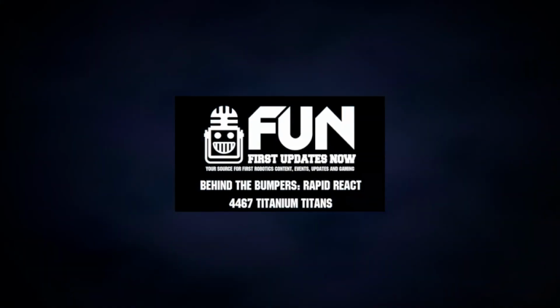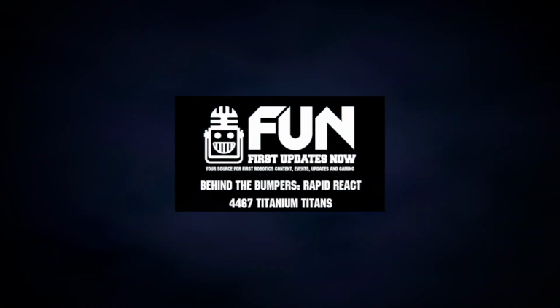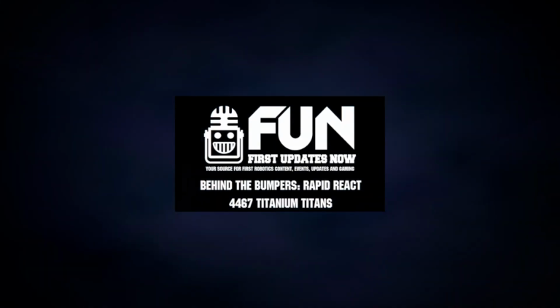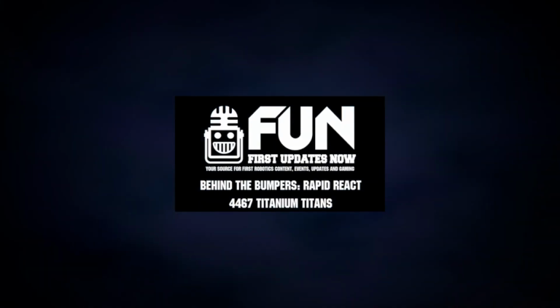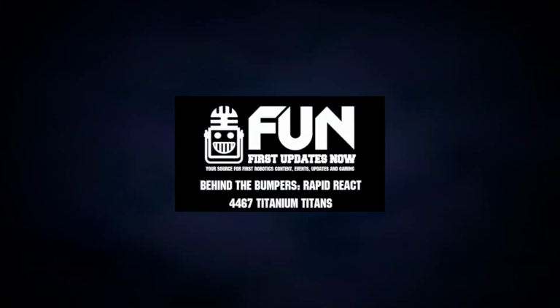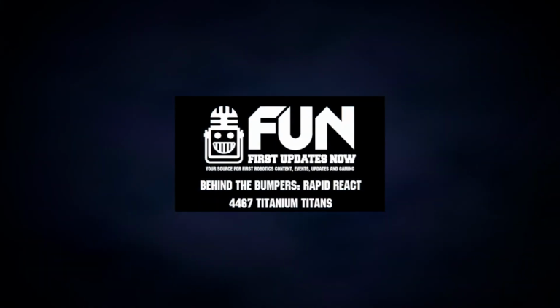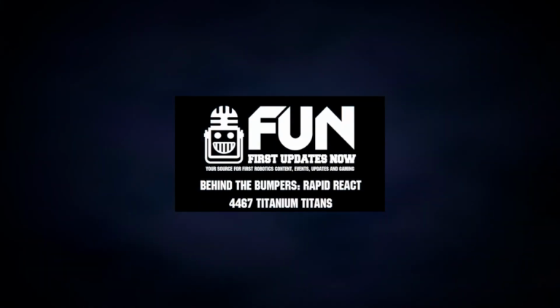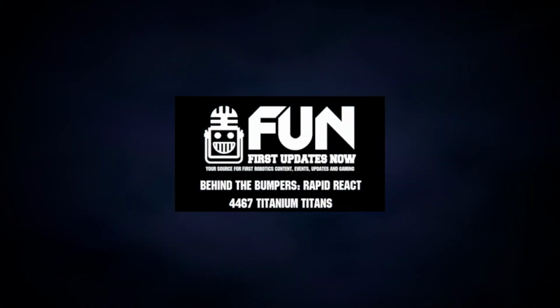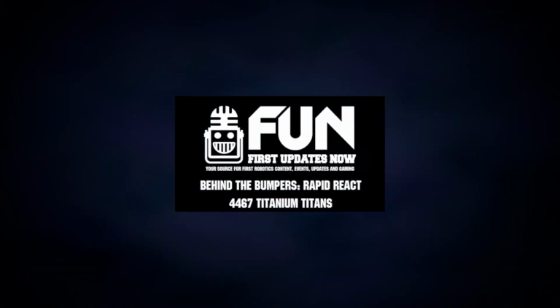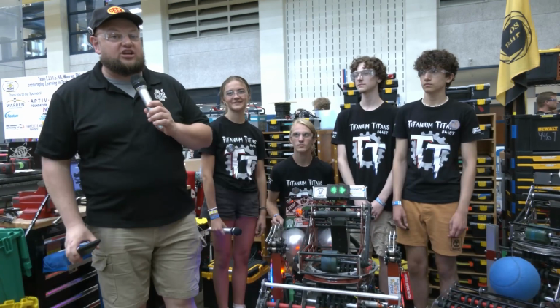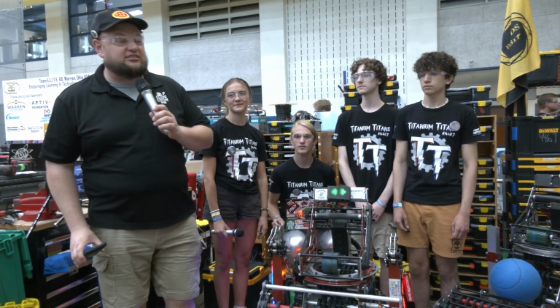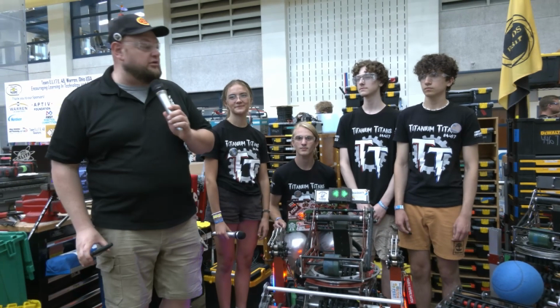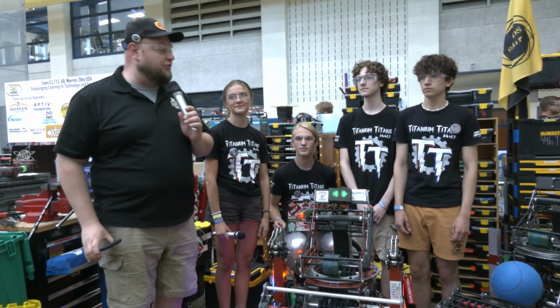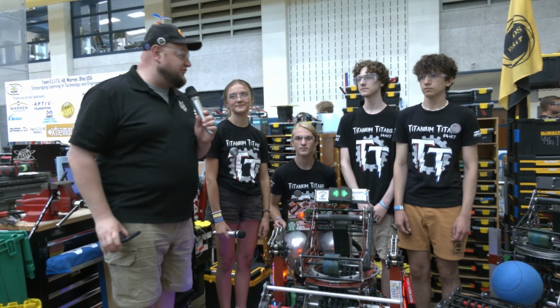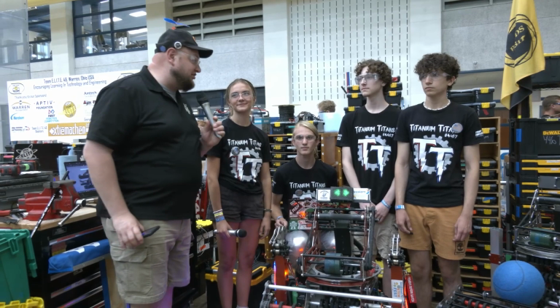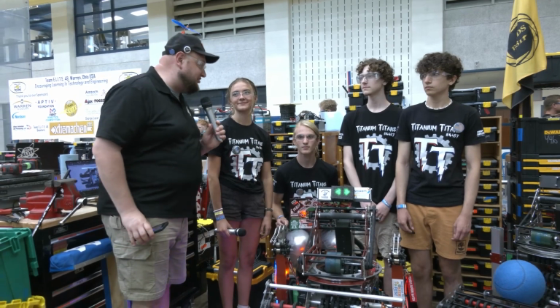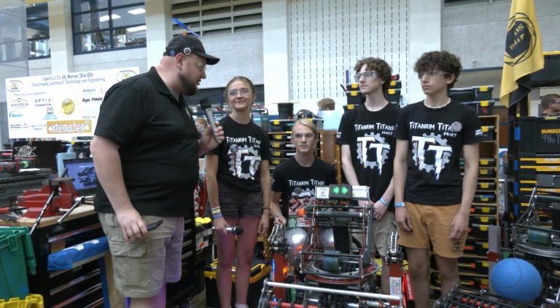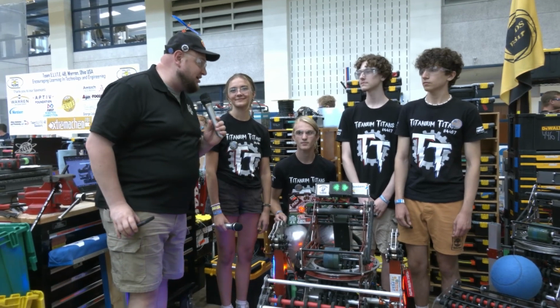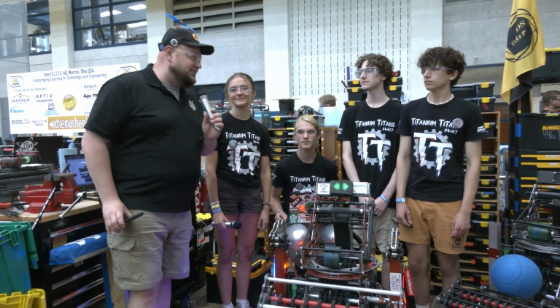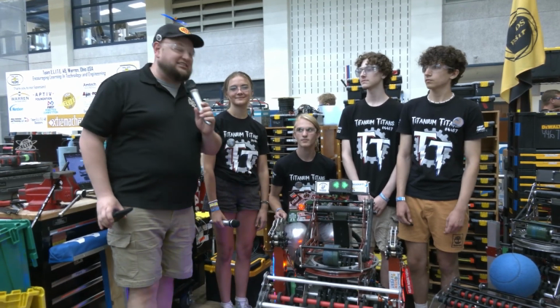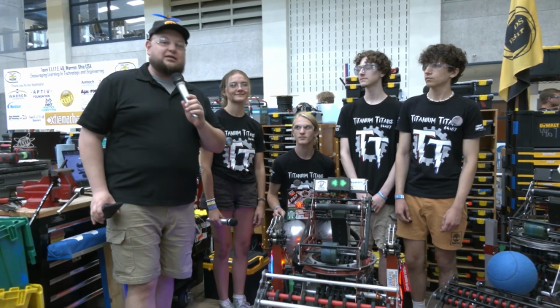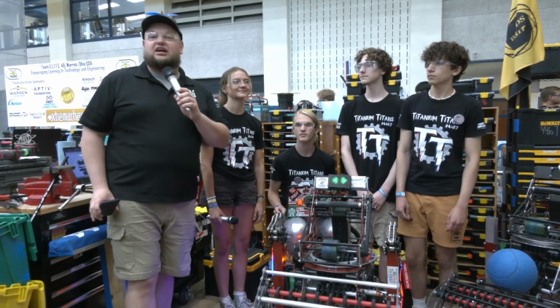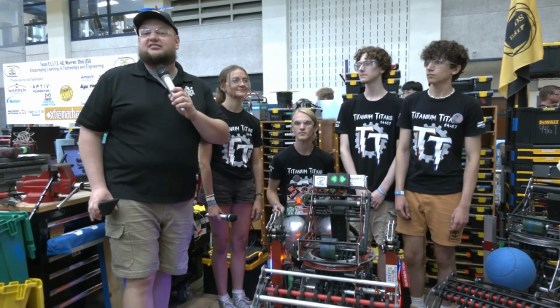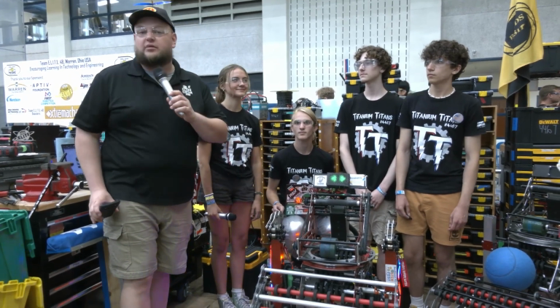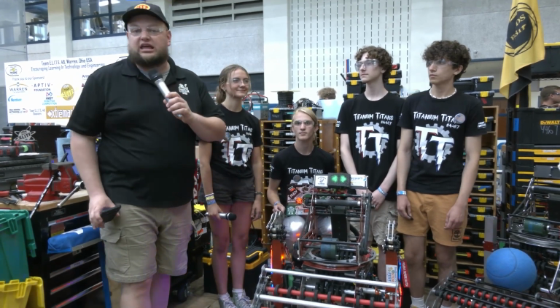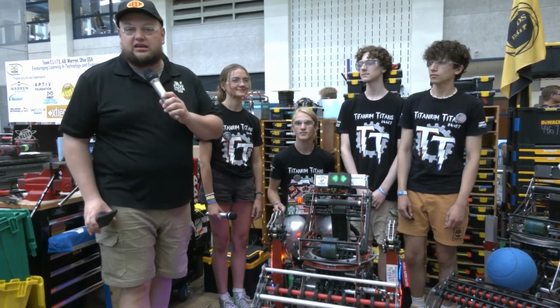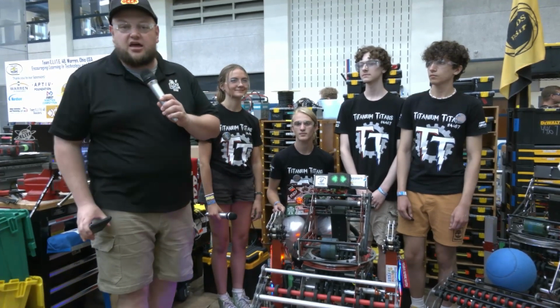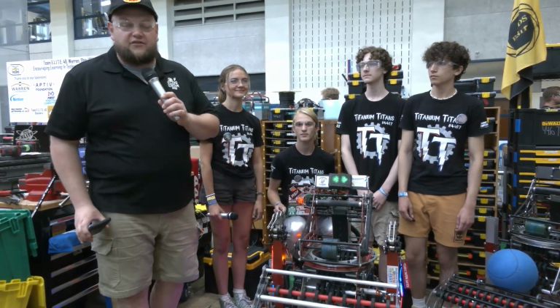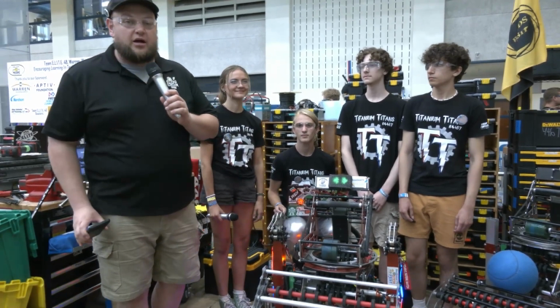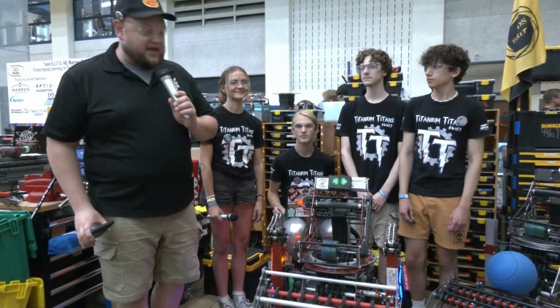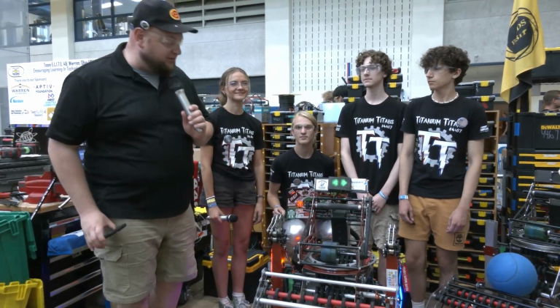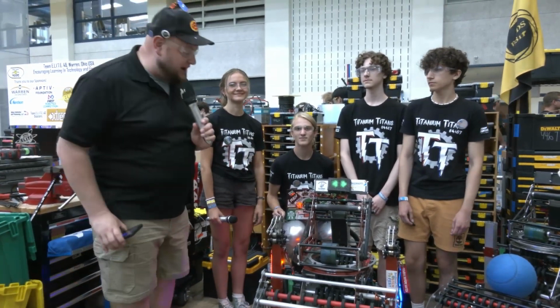Hey everybody, it's Tyler here at WVROX, checking in team number 4467, Titanium Titans coming in from Pennsylvania.